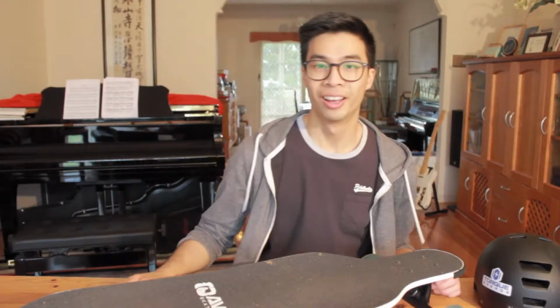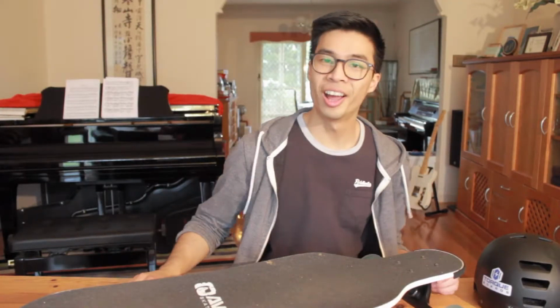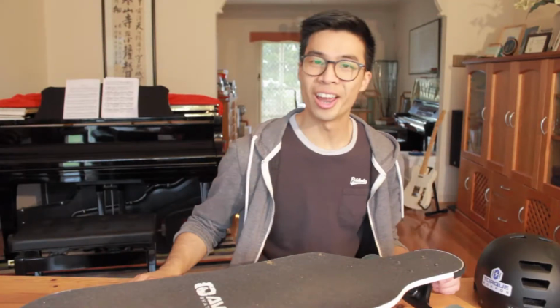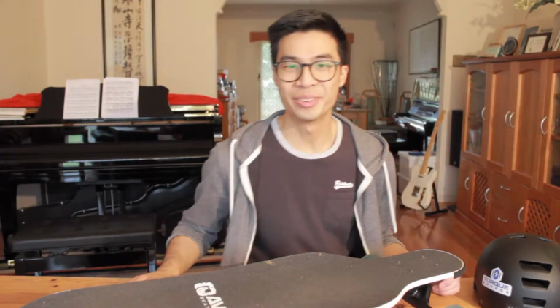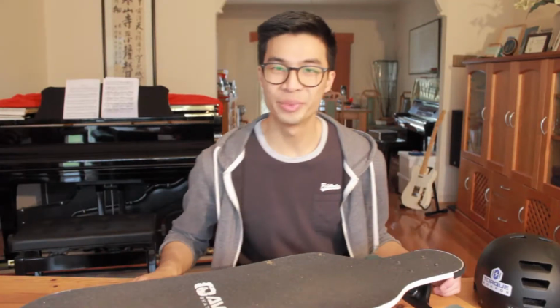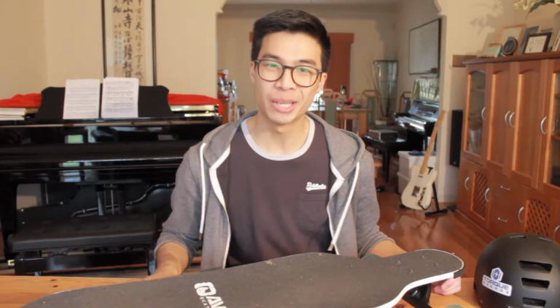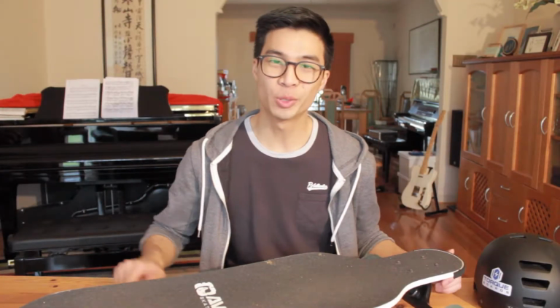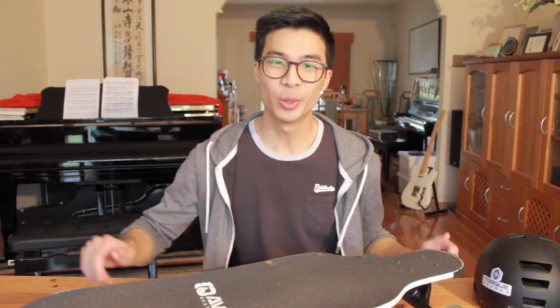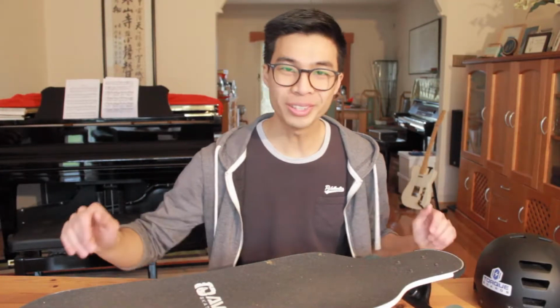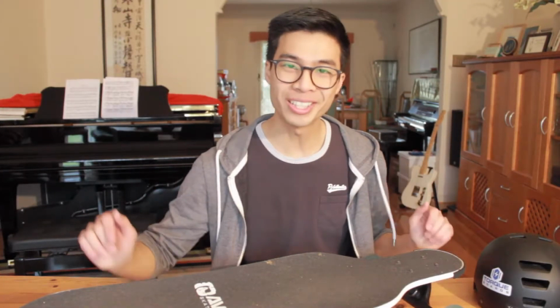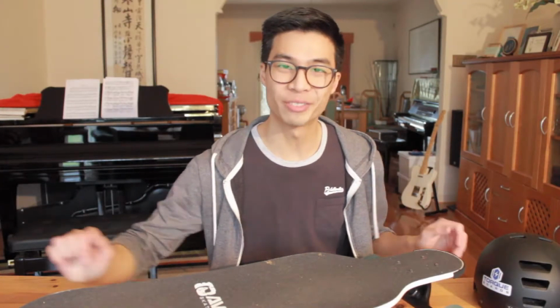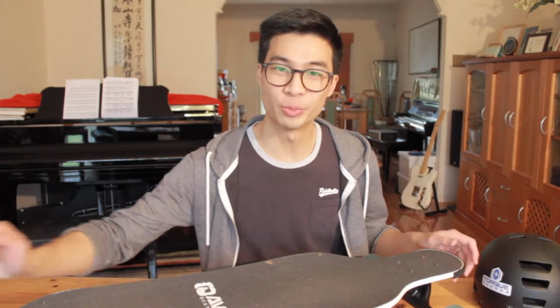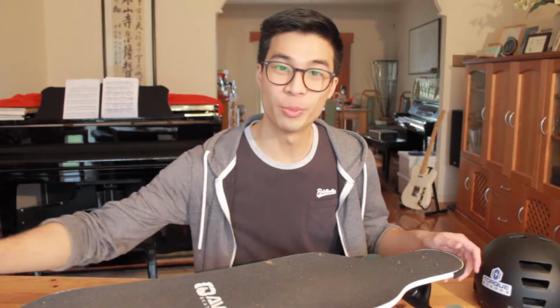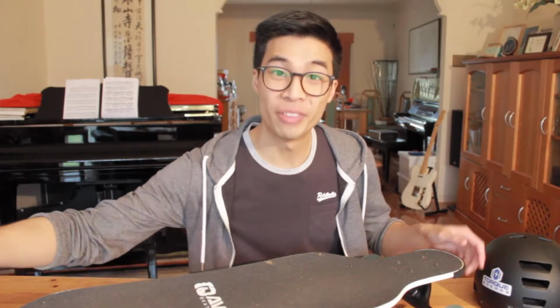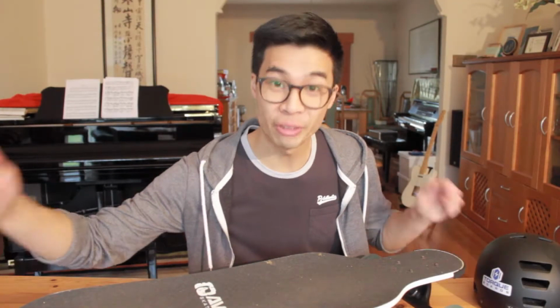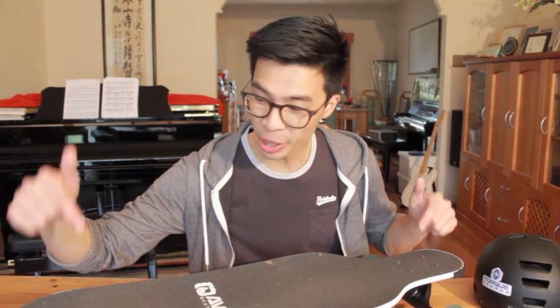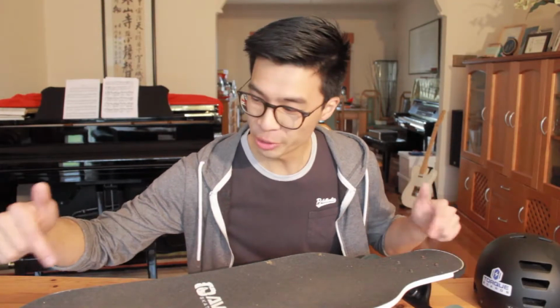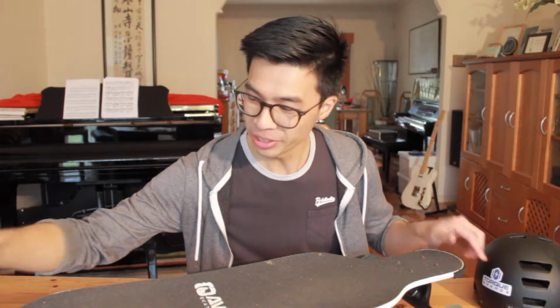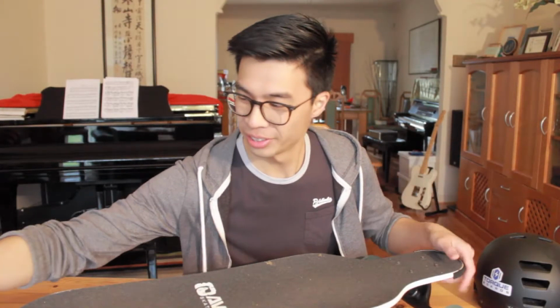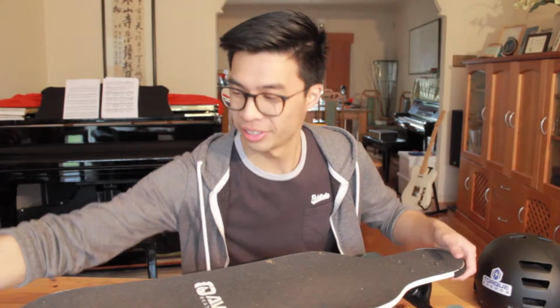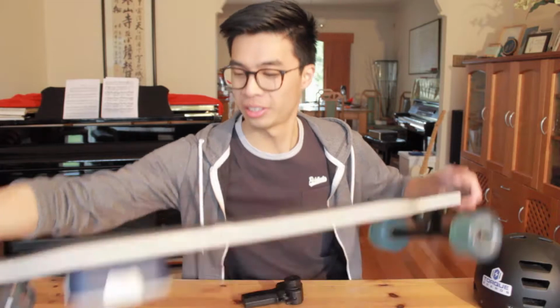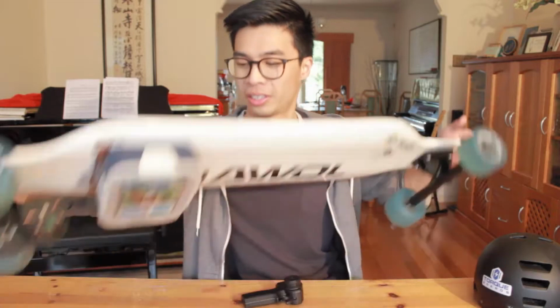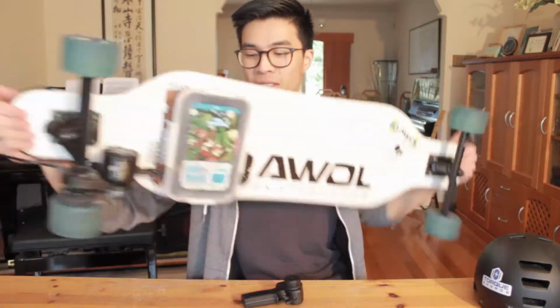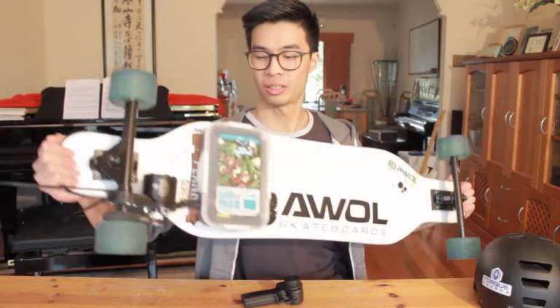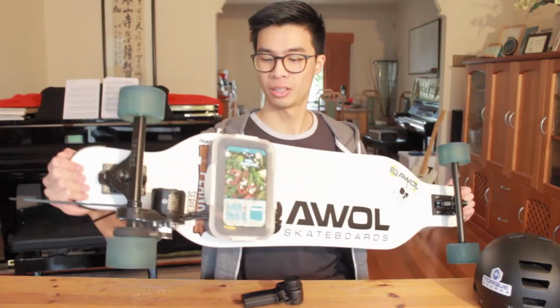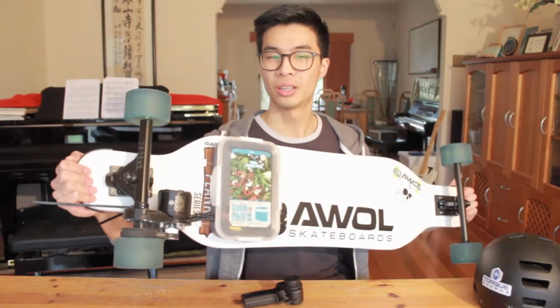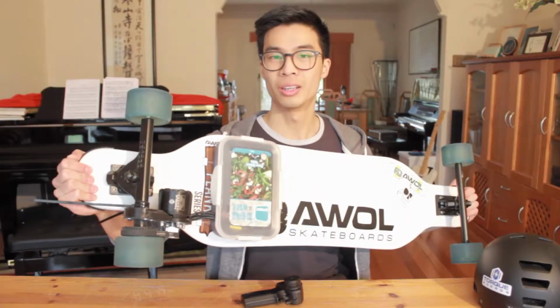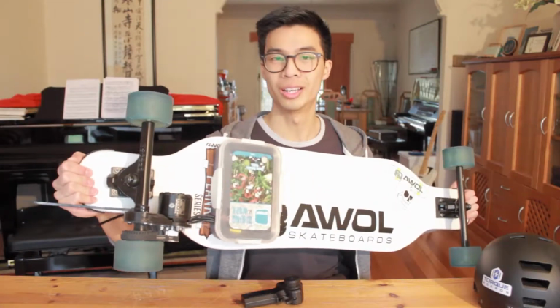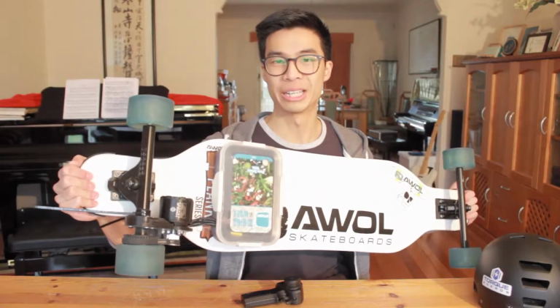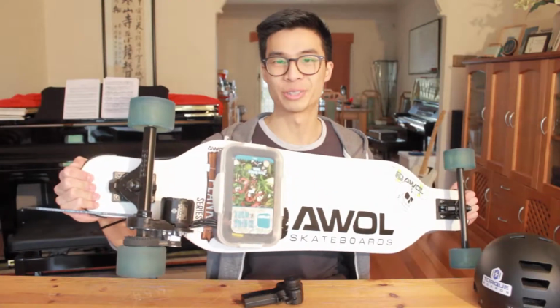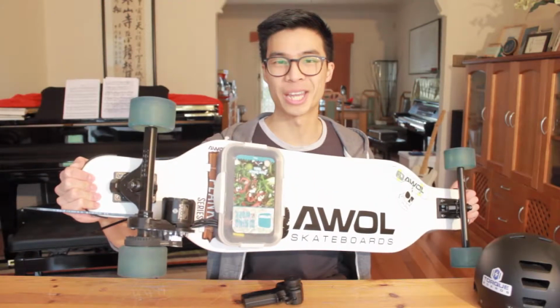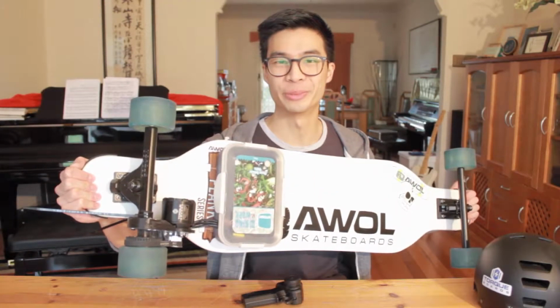Hi, my name is Wilkins and I've just built my very own electric skateboard.